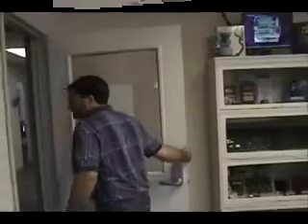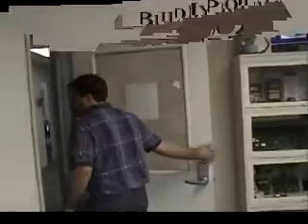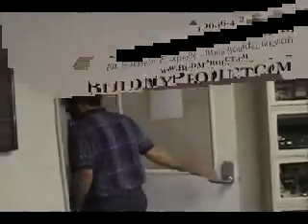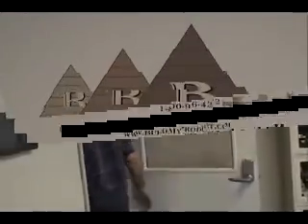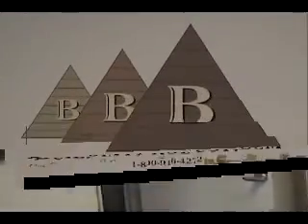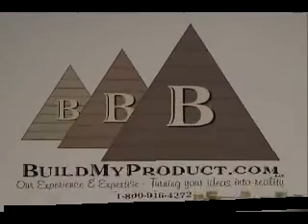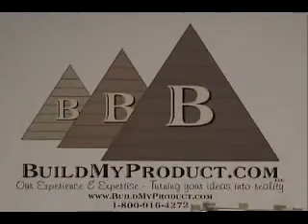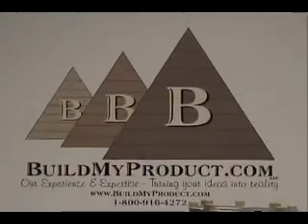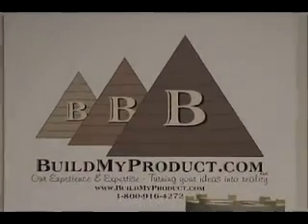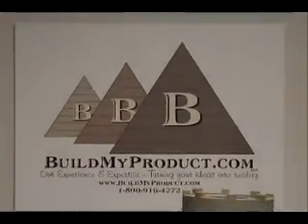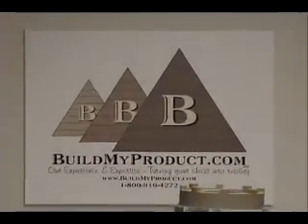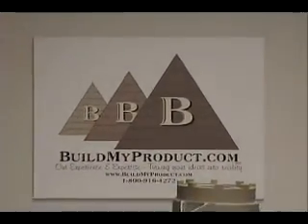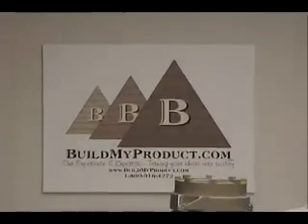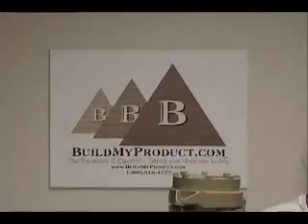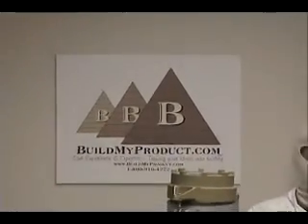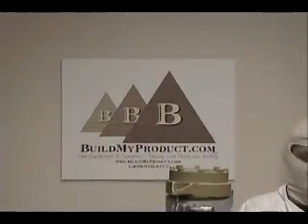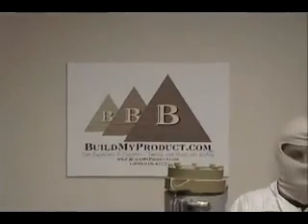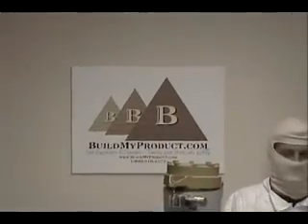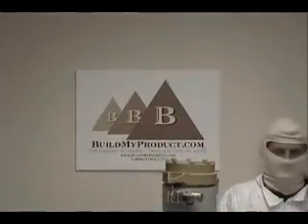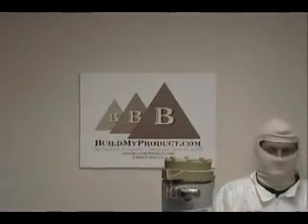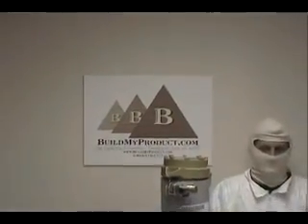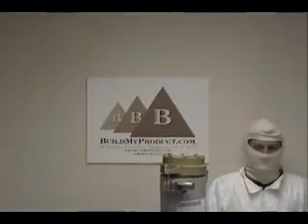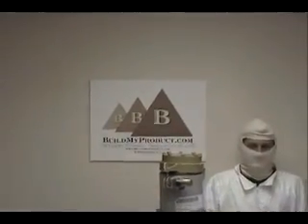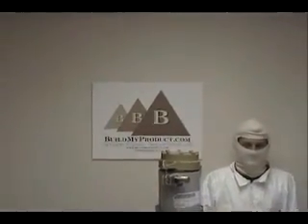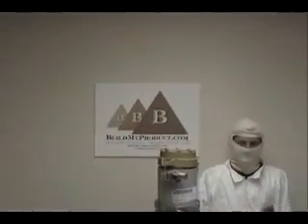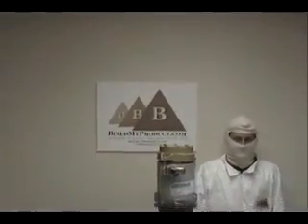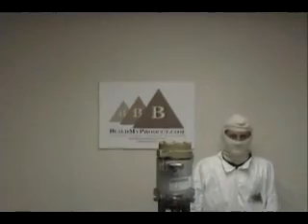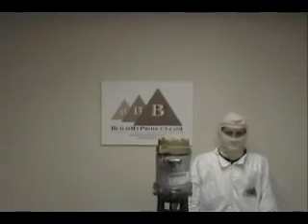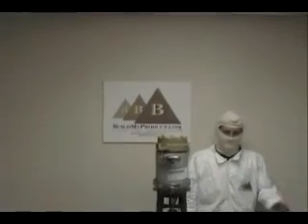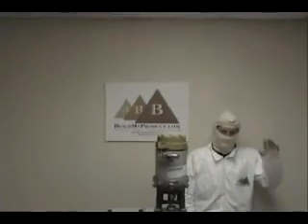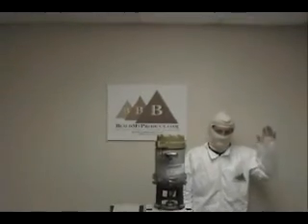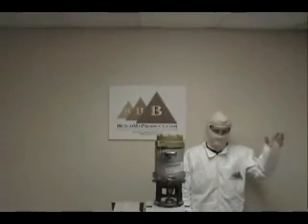This is our clean room. This is Mr. Wright, one of our specialists.